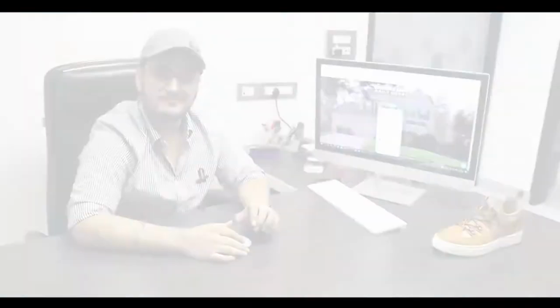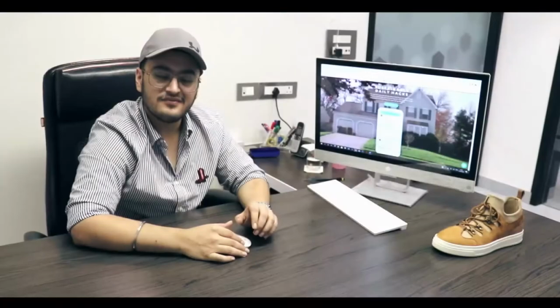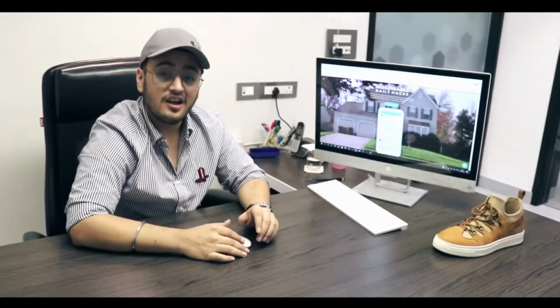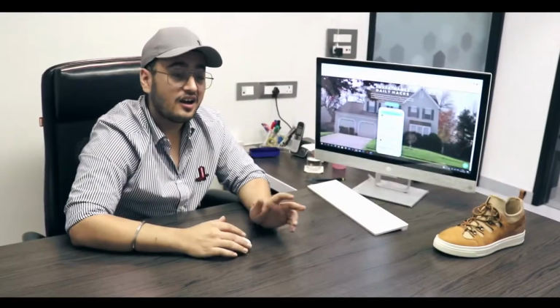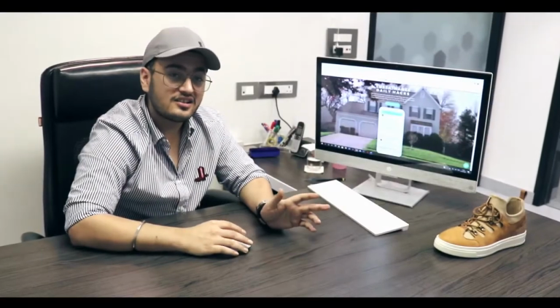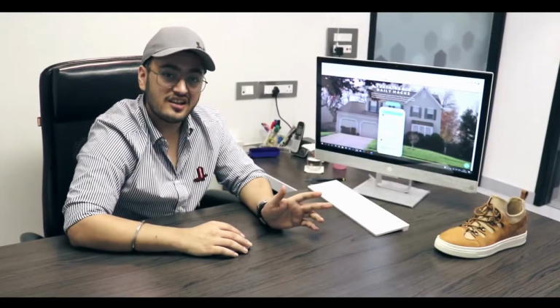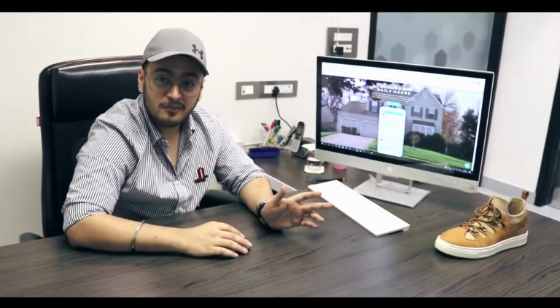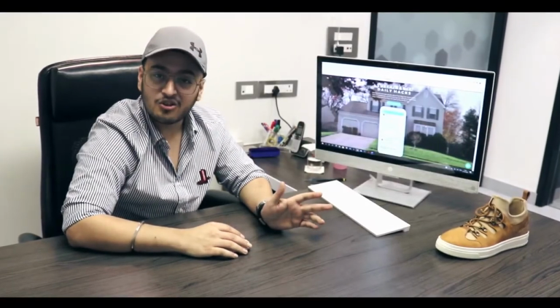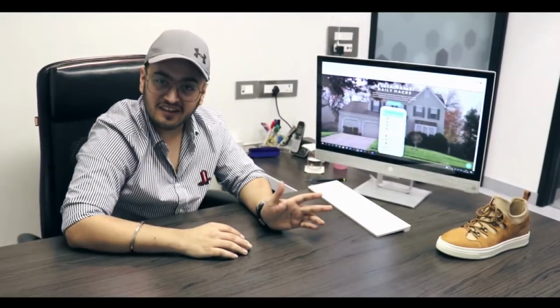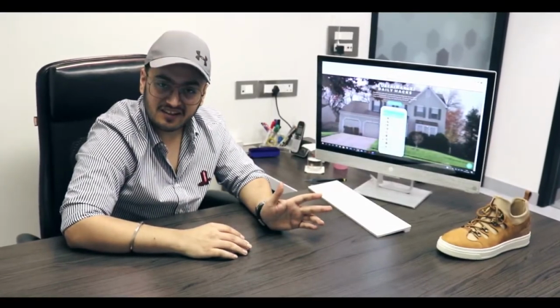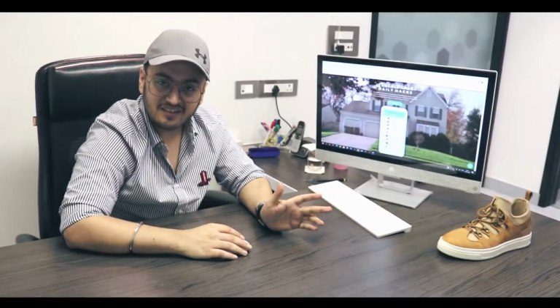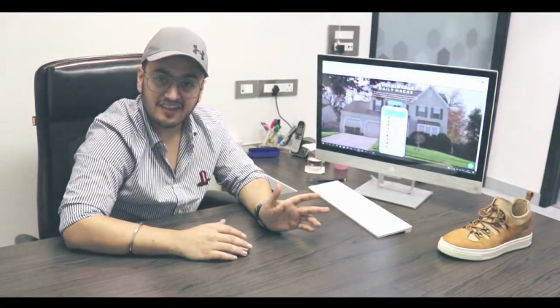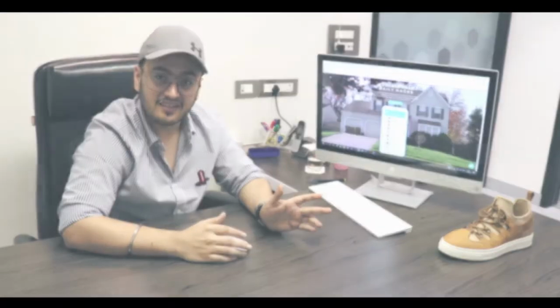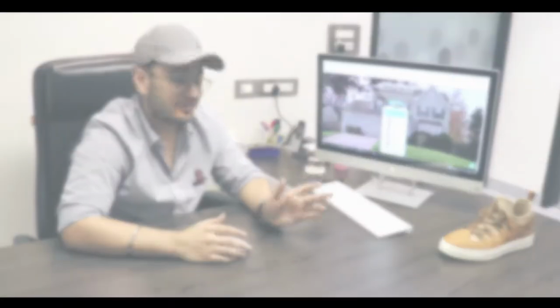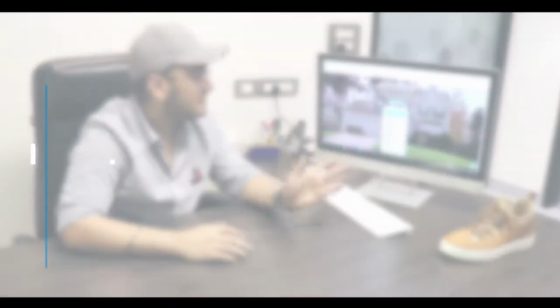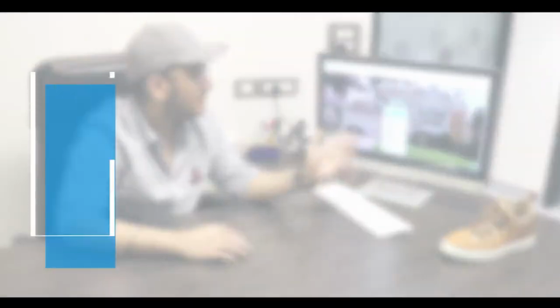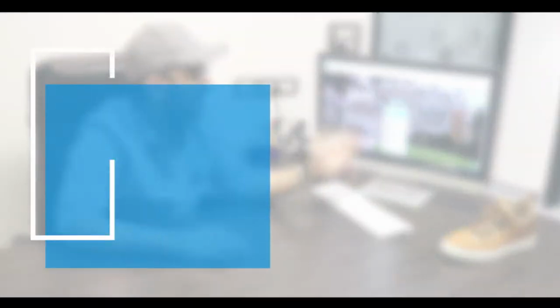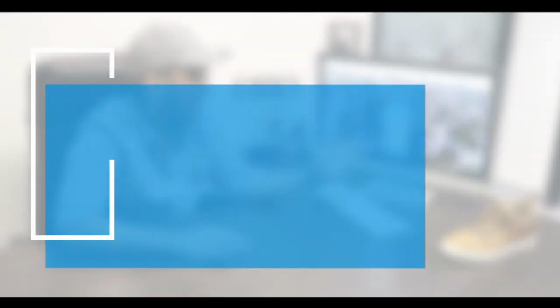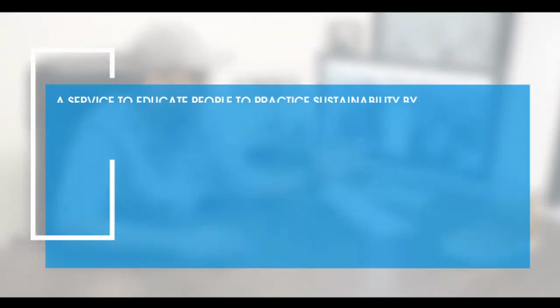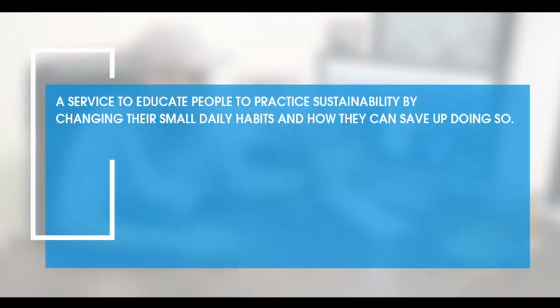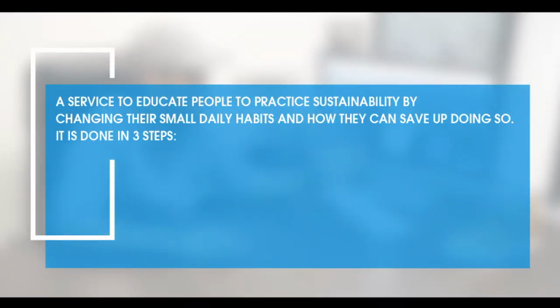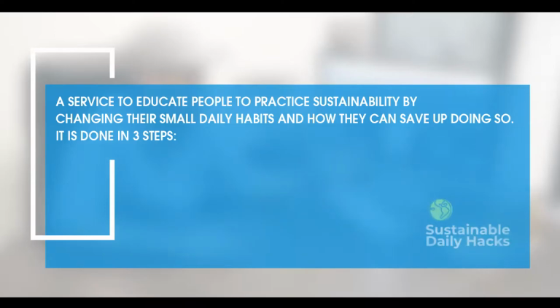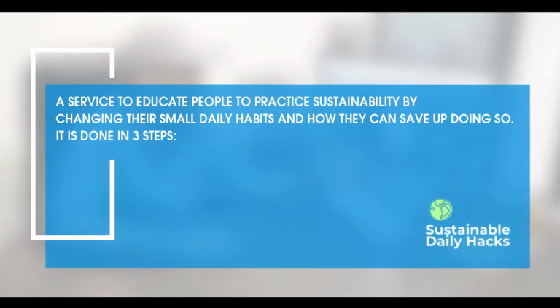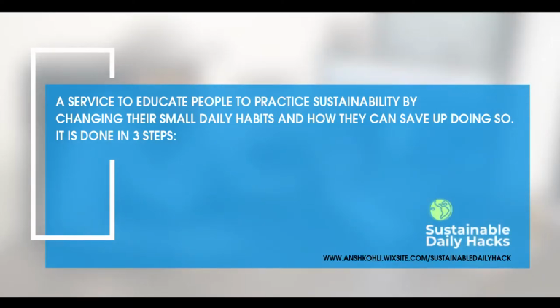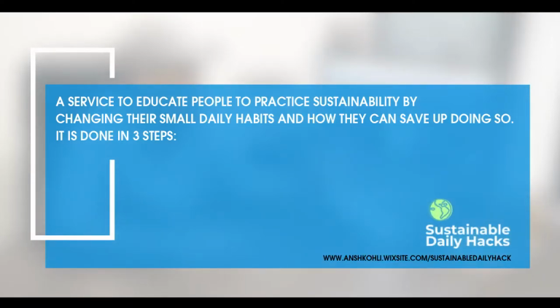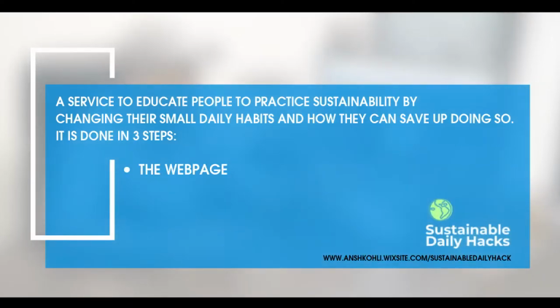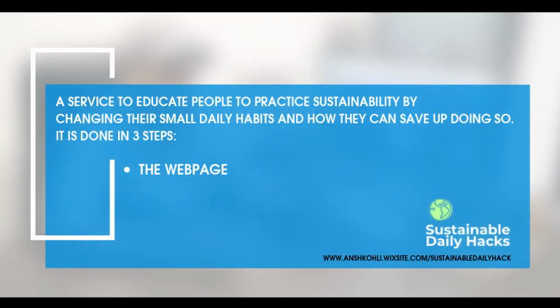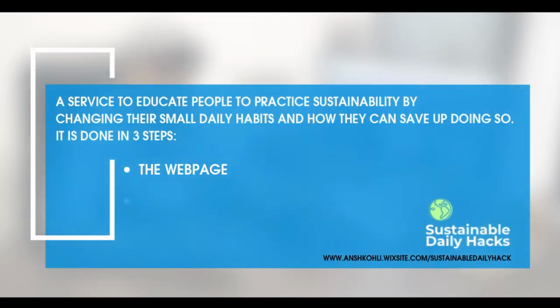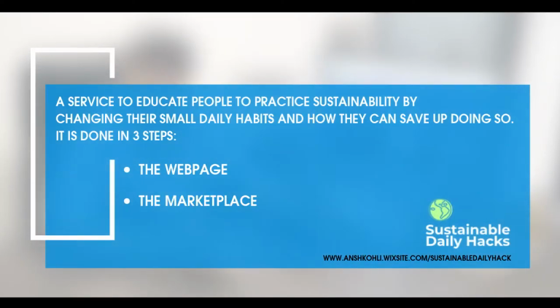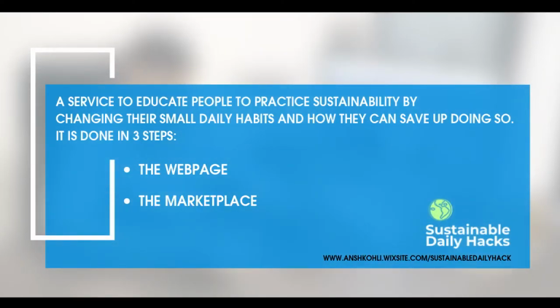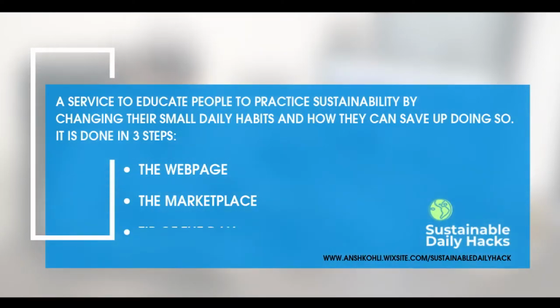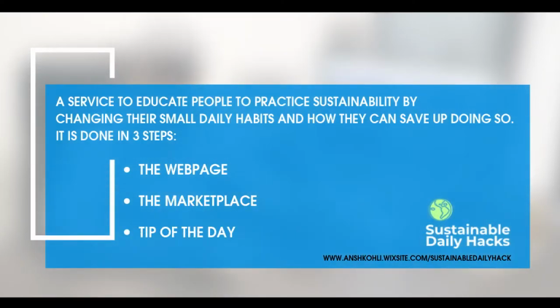Our sustainable daily hacks is made up of three main parts.